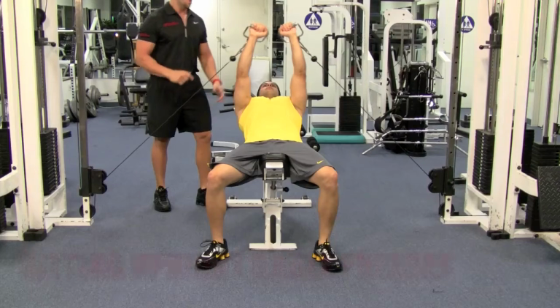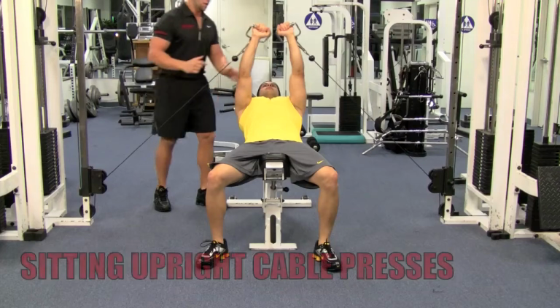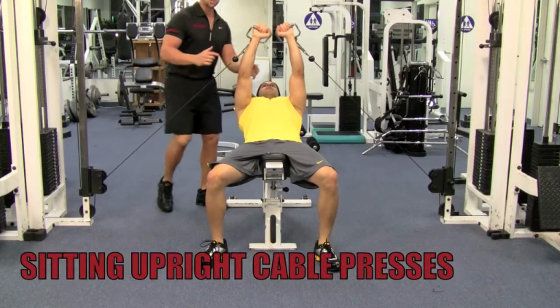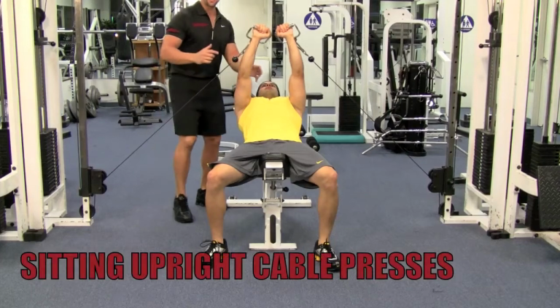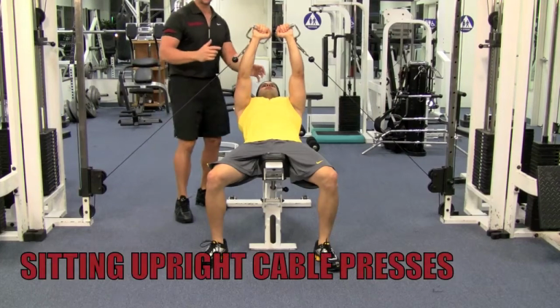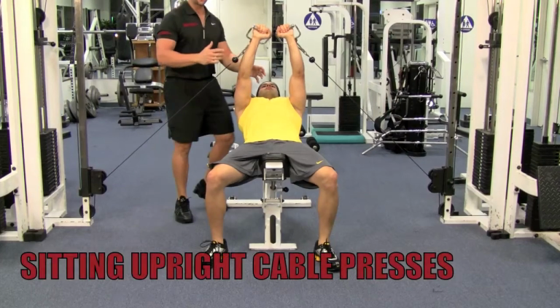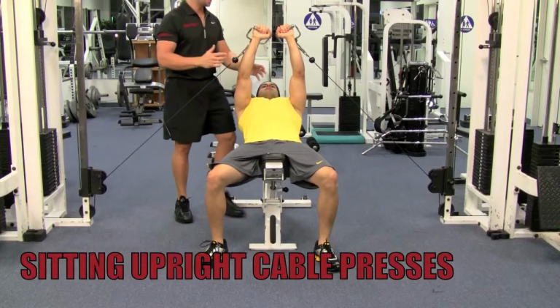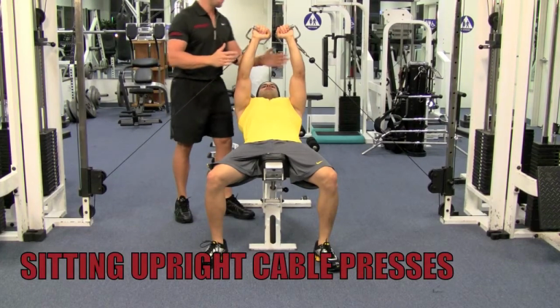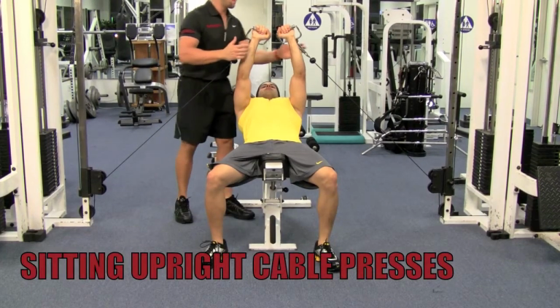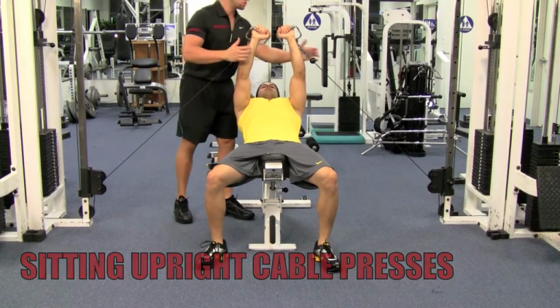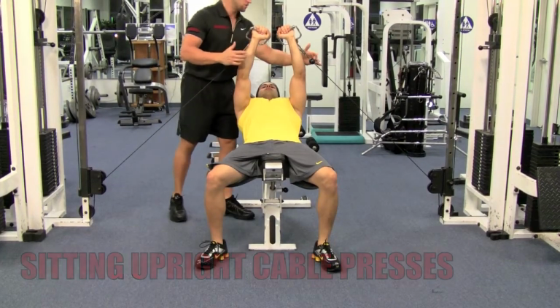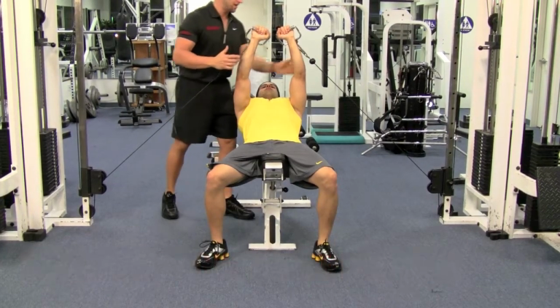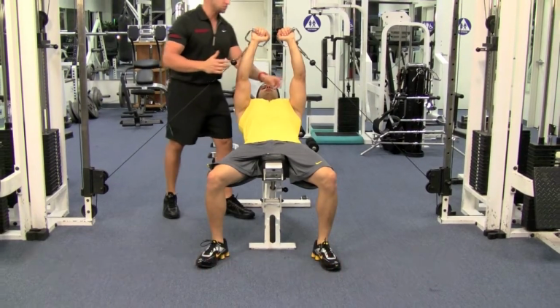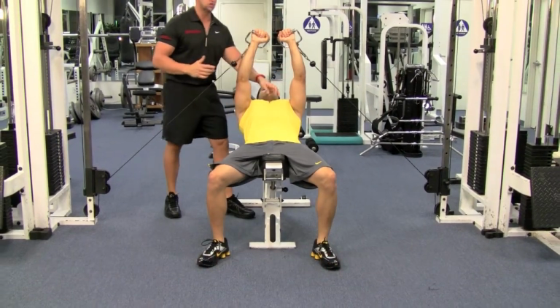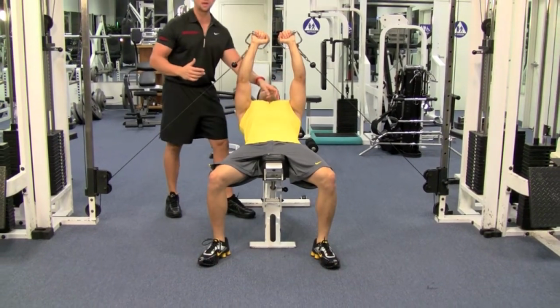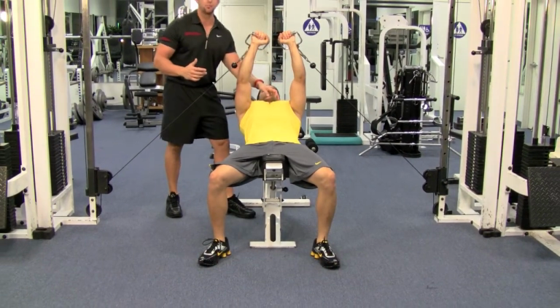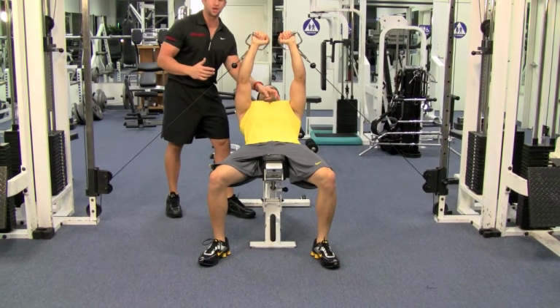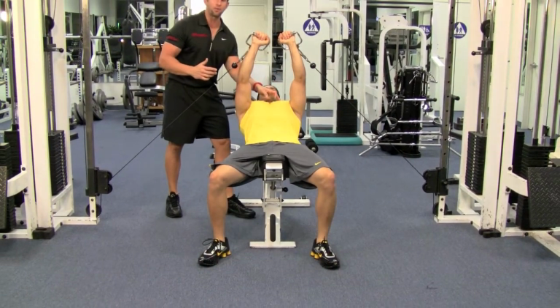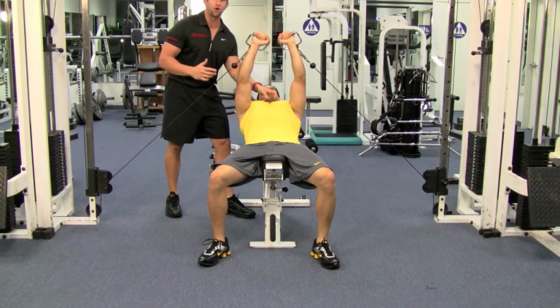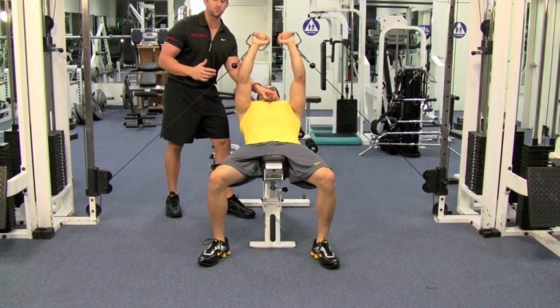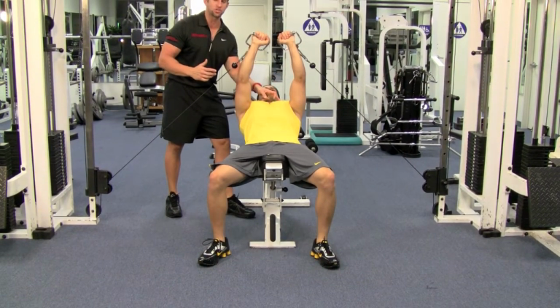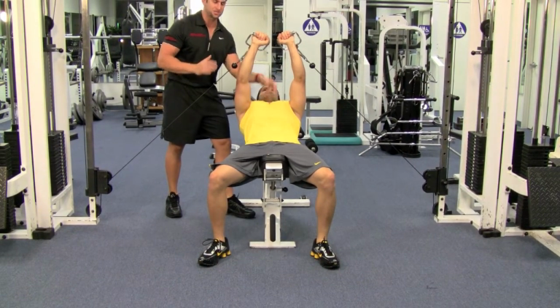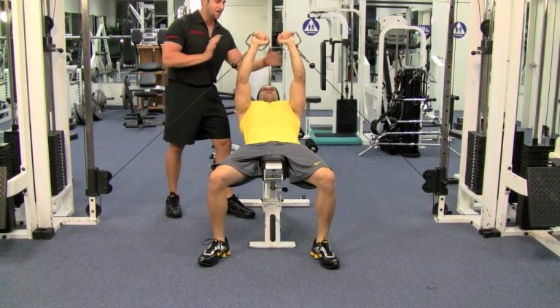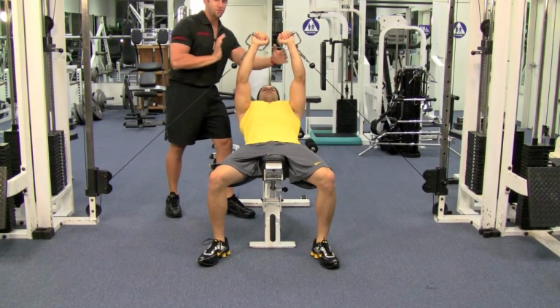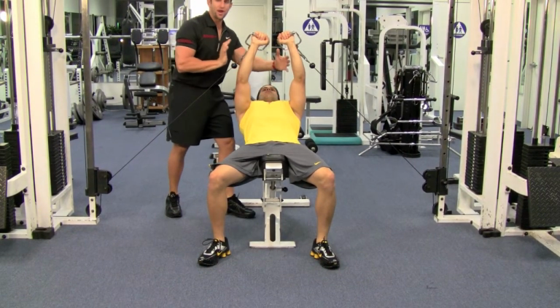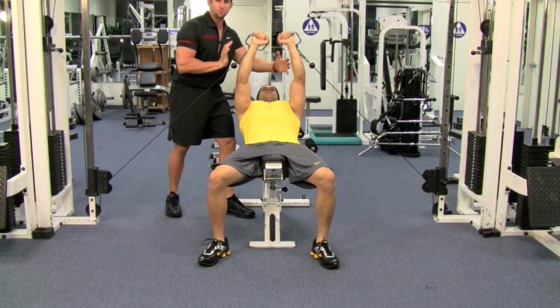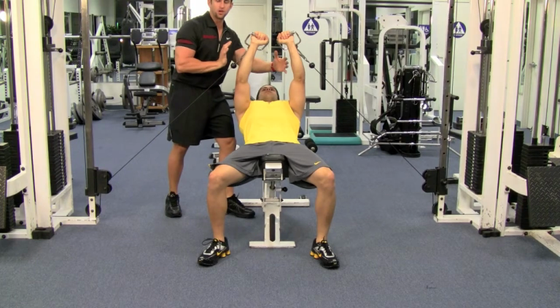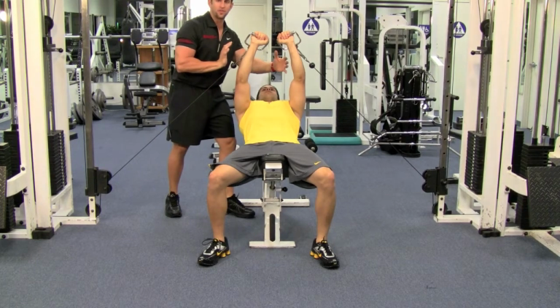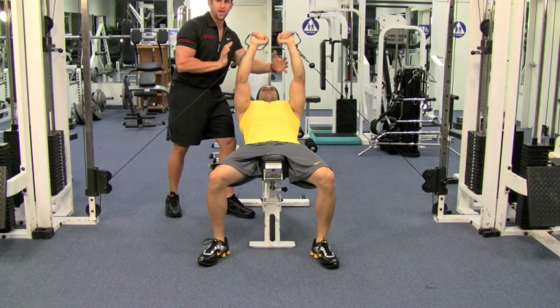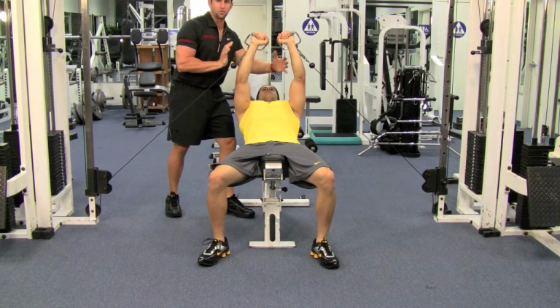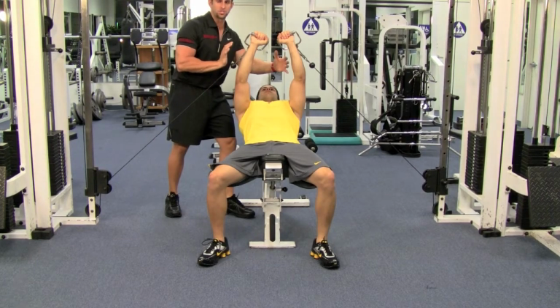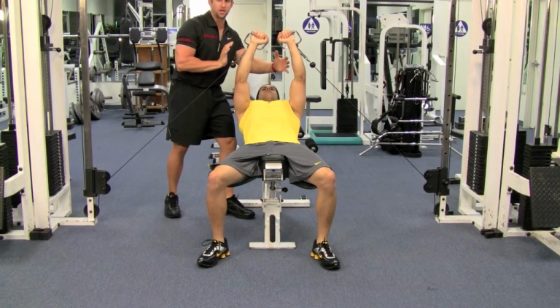When you're setting the bench up, you want to make sure the cables are lined up with the upper part of your chest and right in the middle of the cable machine.